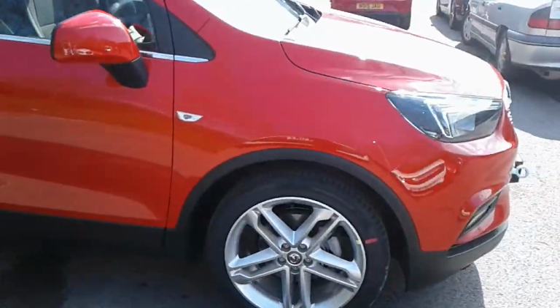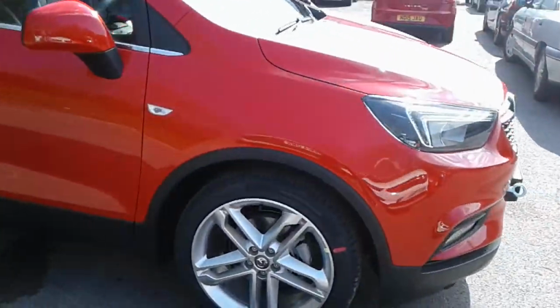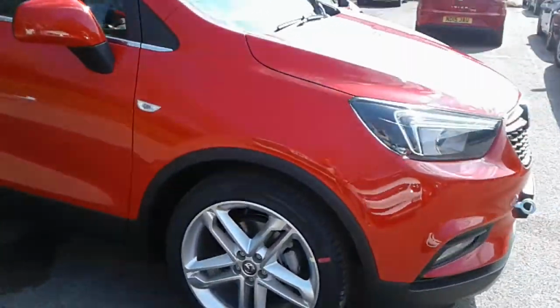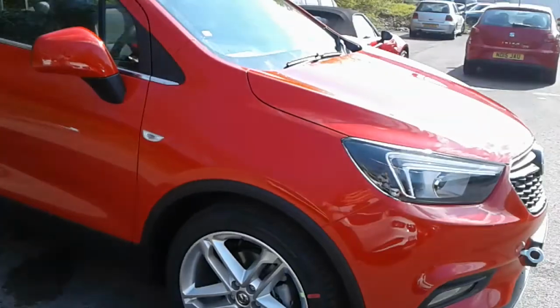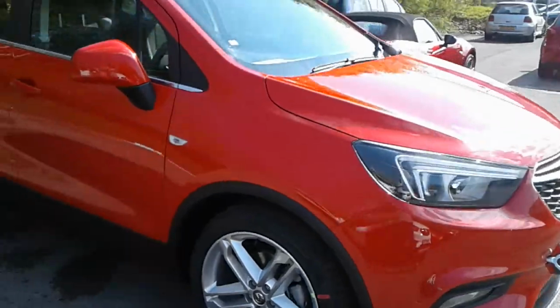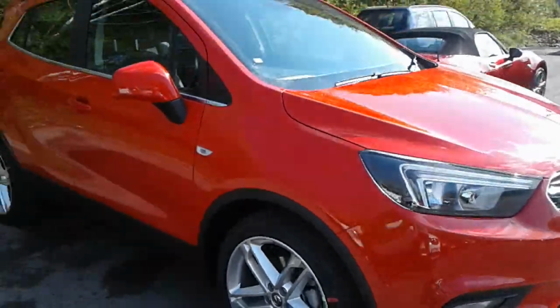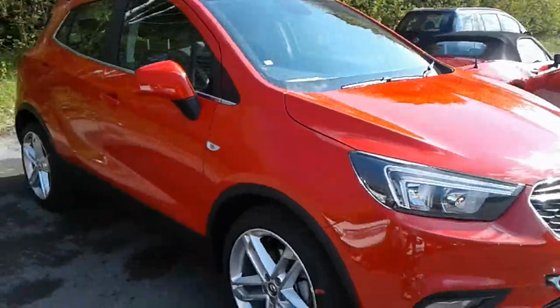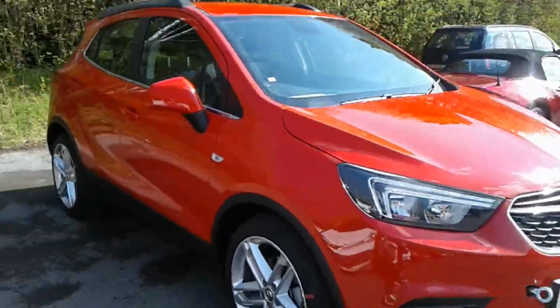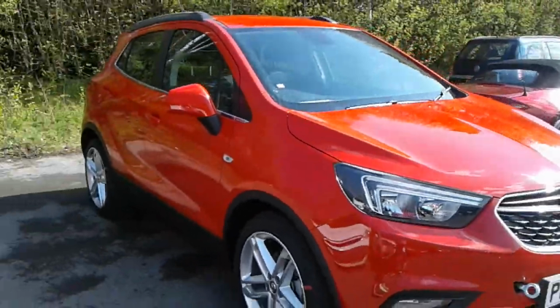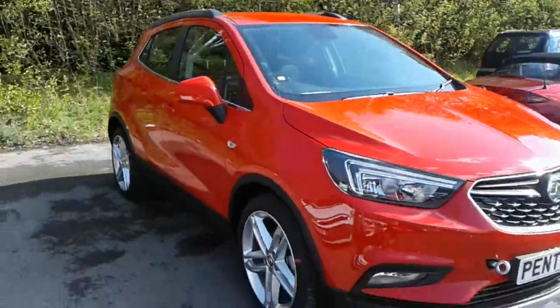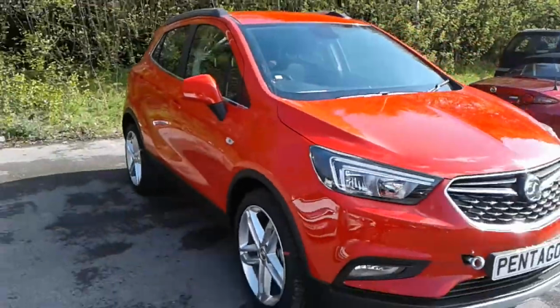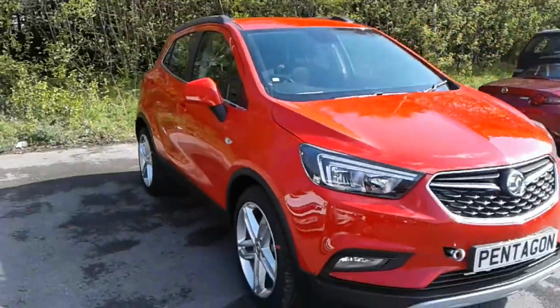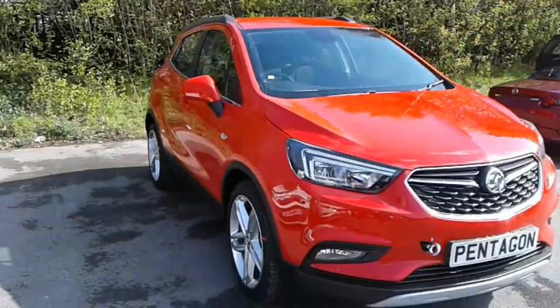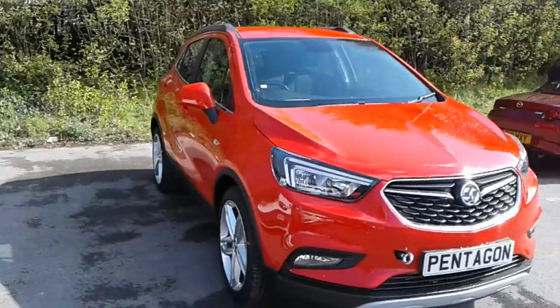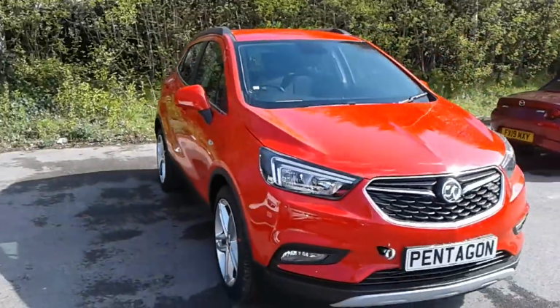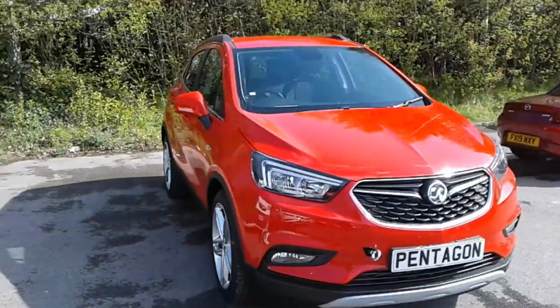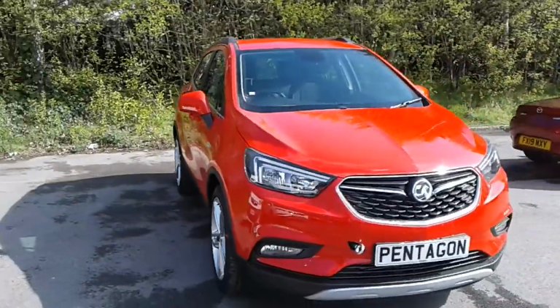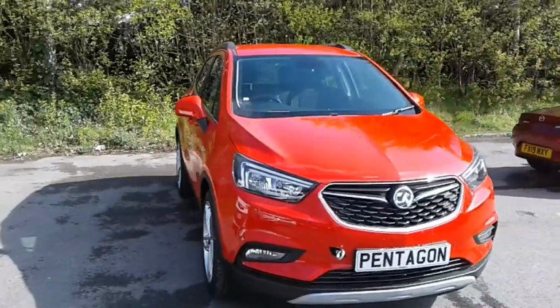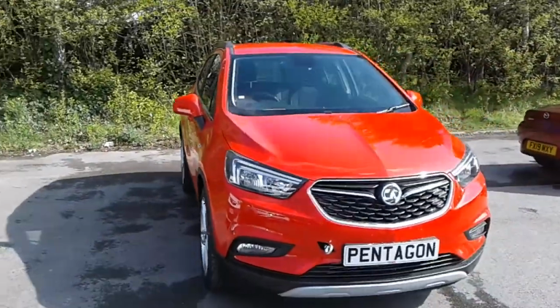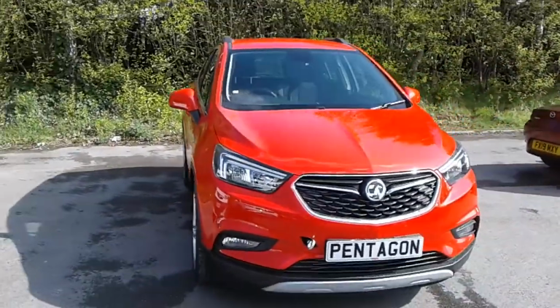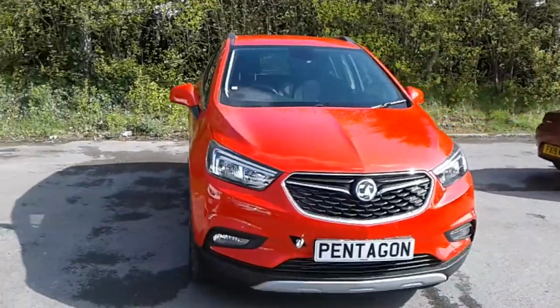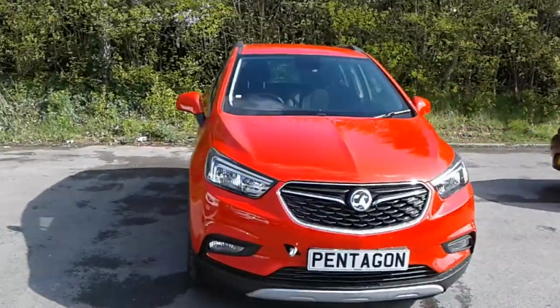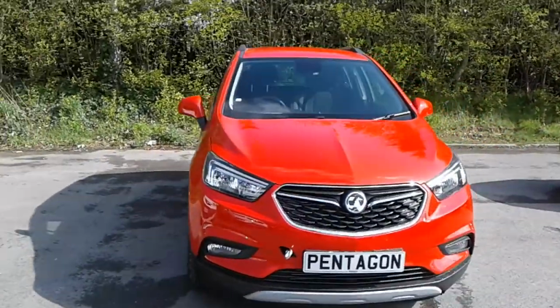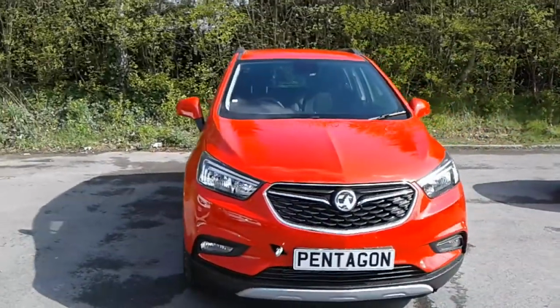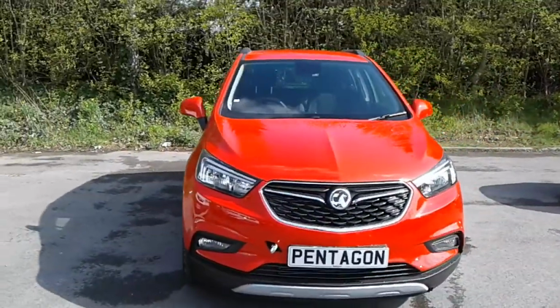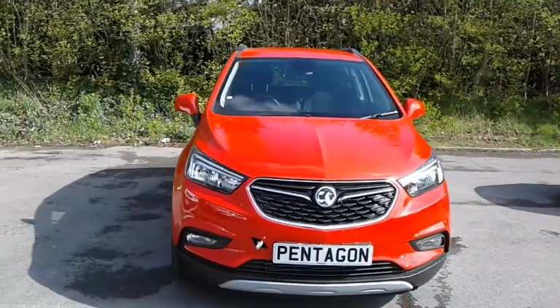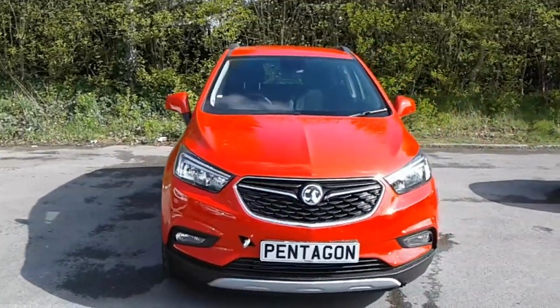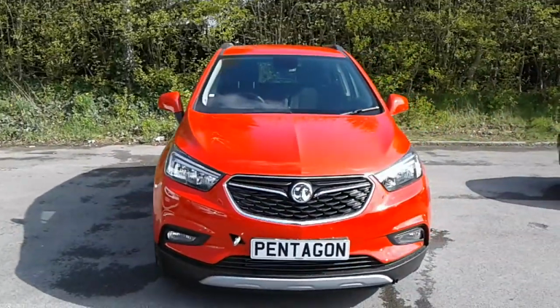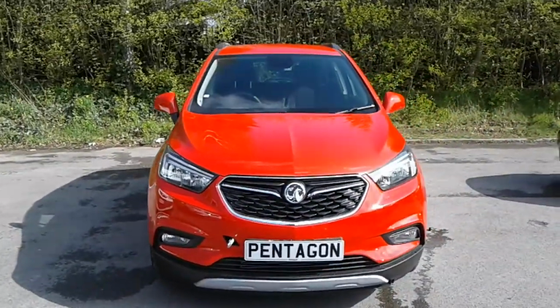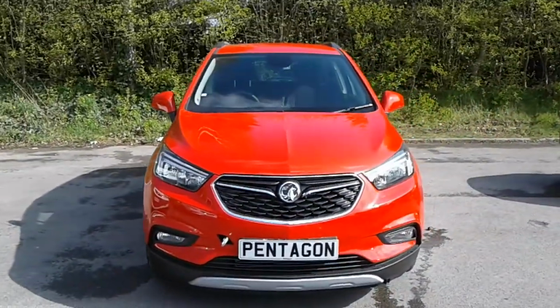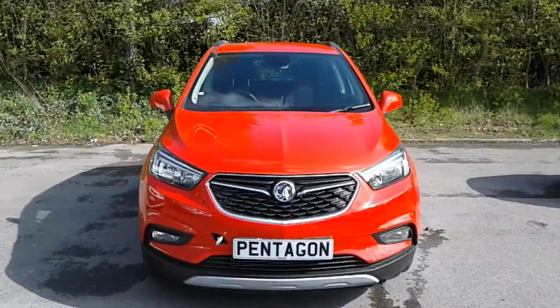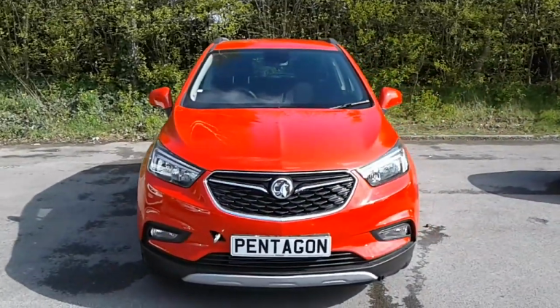To arrange a viewing or book a test drive, please contact Pentagon Vauxhall at Lincoln, Tritton Road.